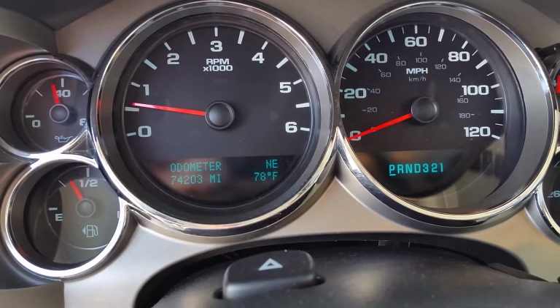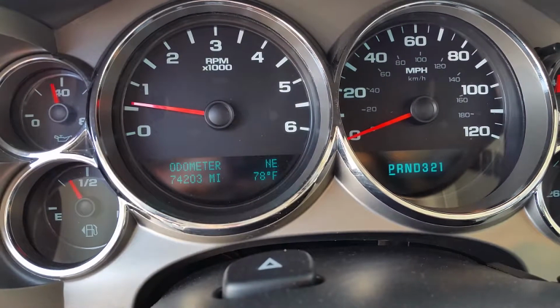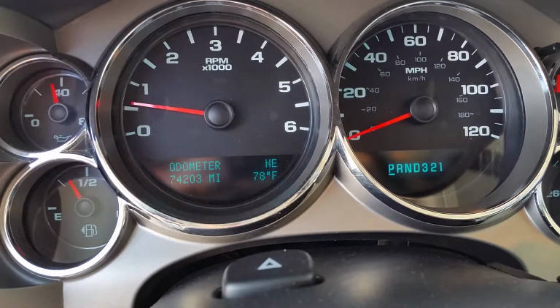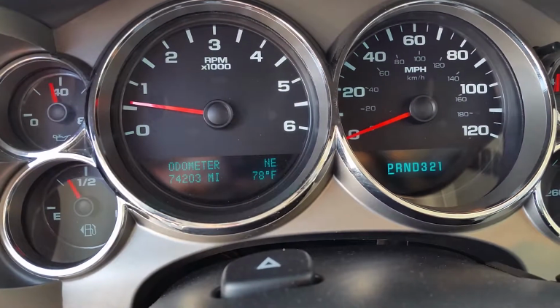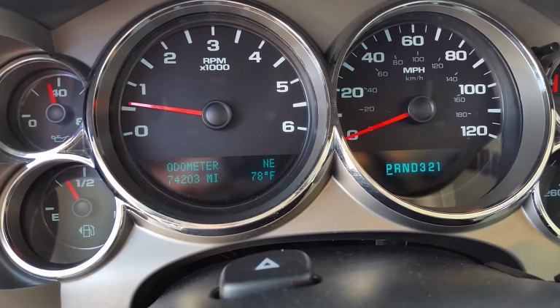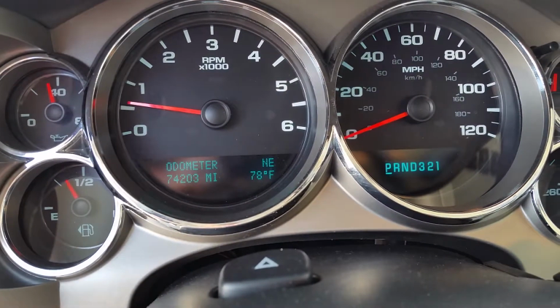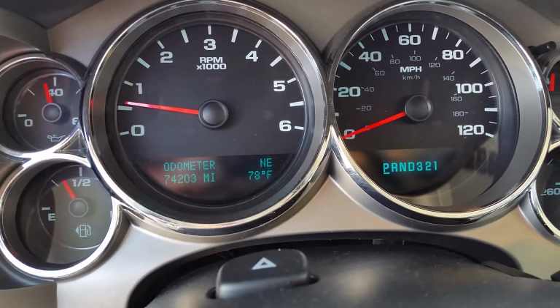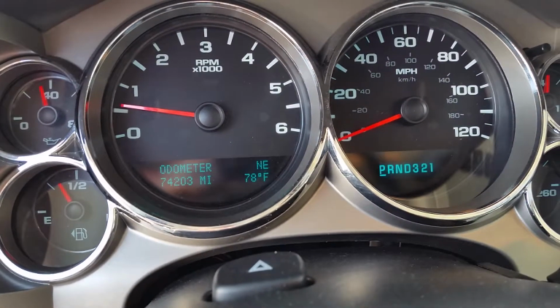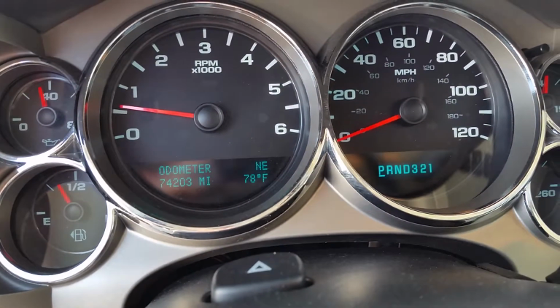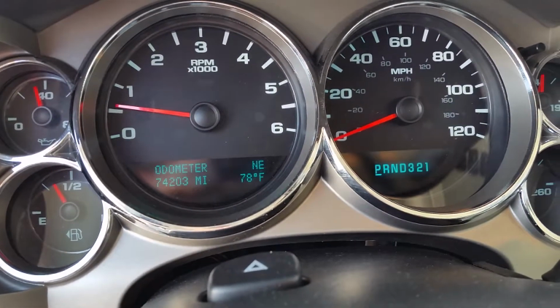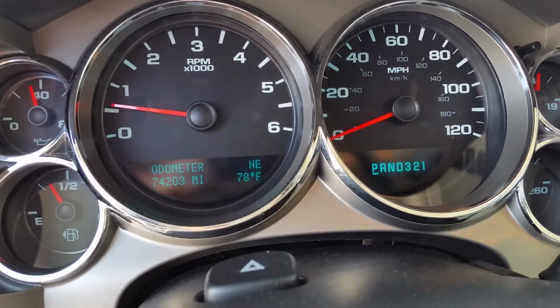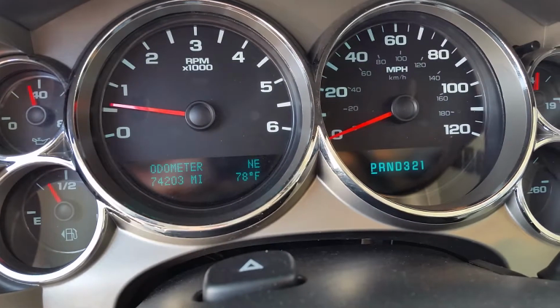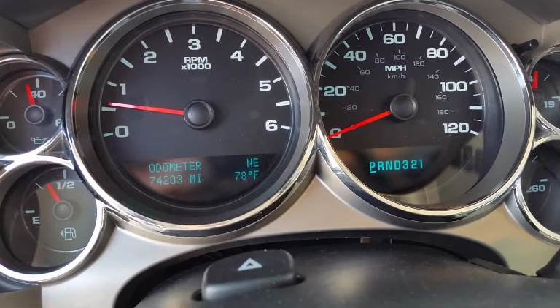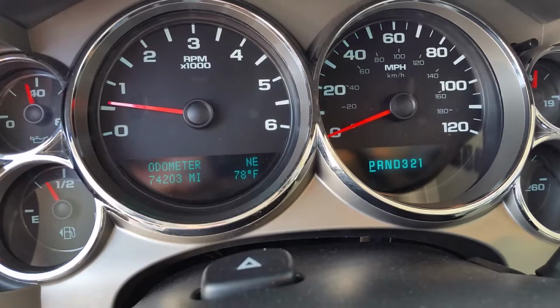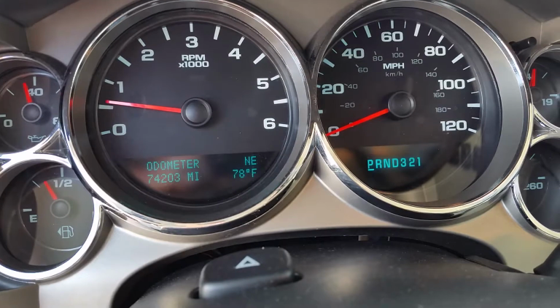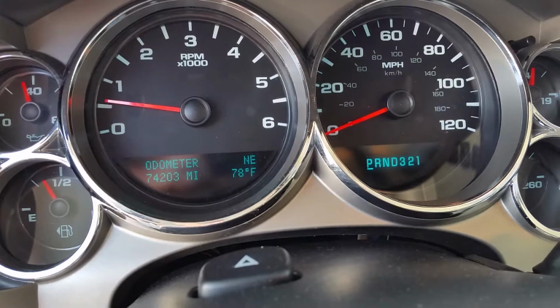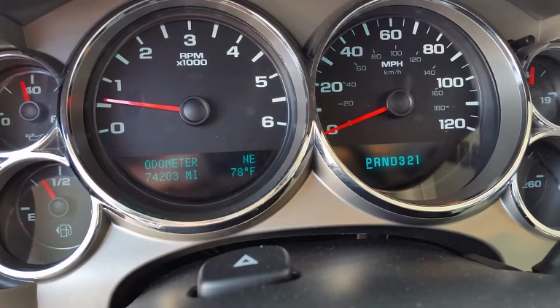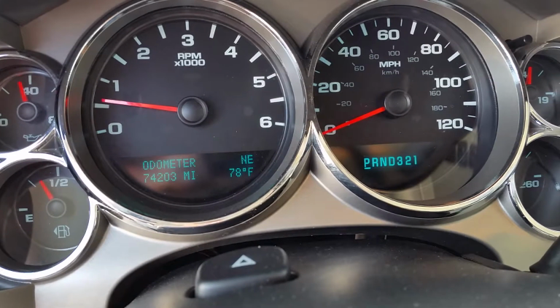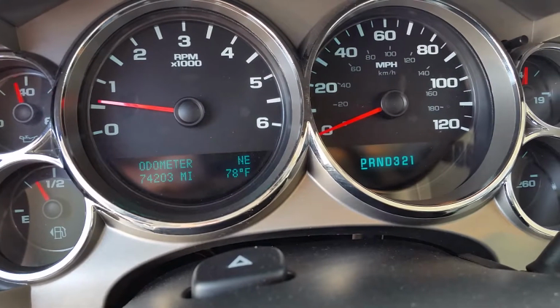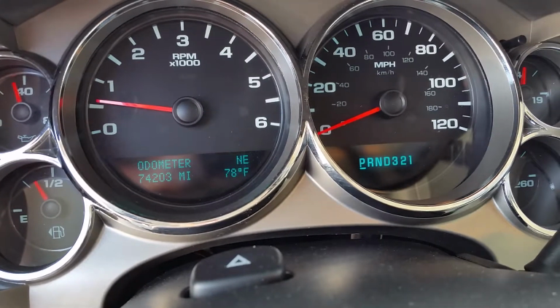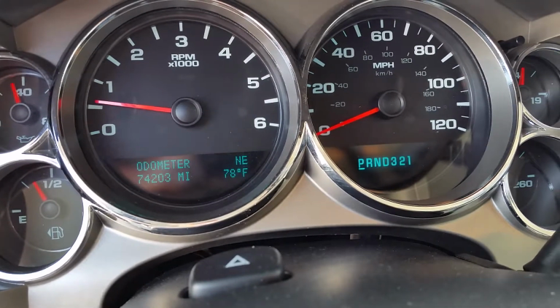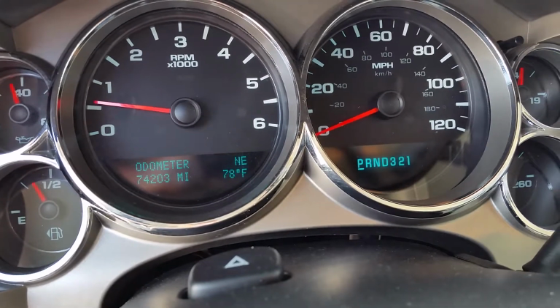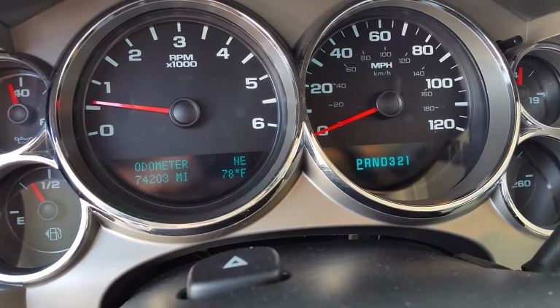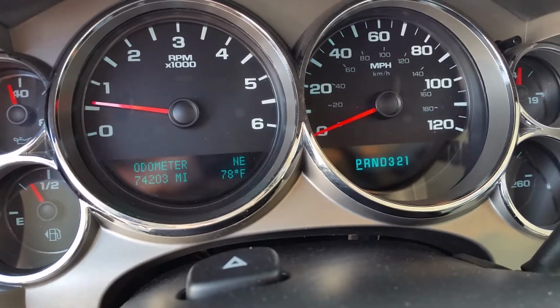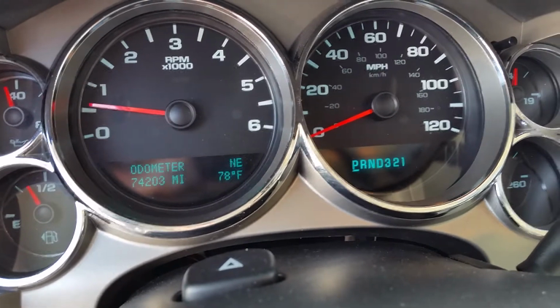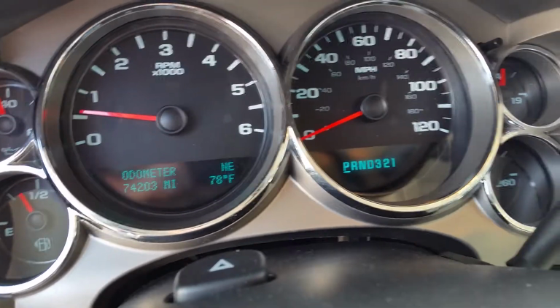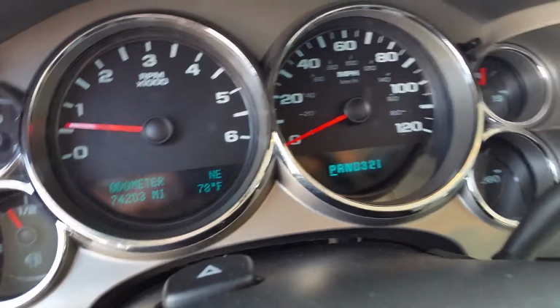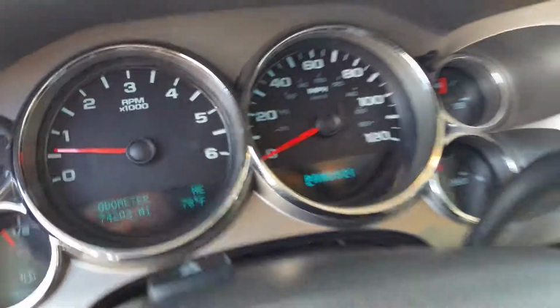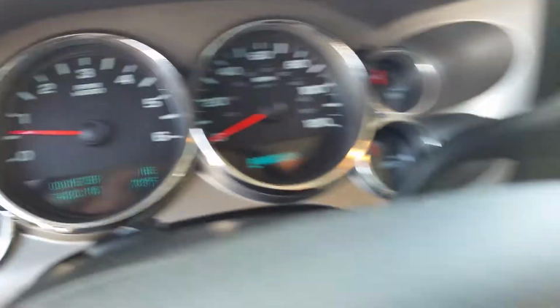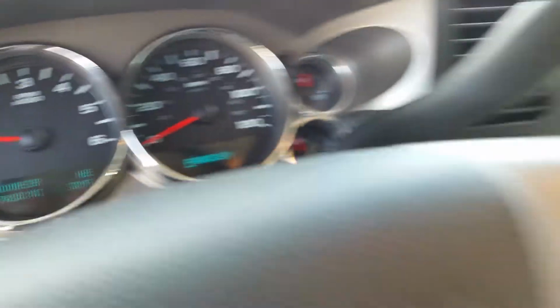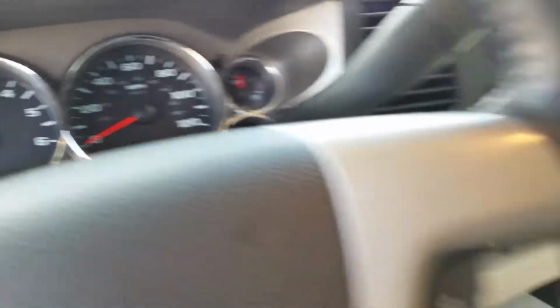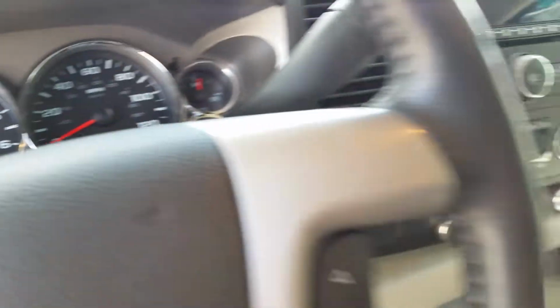I'll show you the exact miles on here: 74,203. The truck is running right now, as you can see — no lights or anything on.